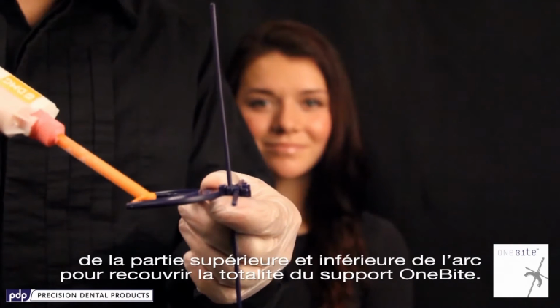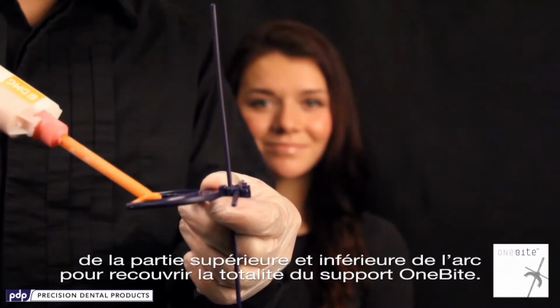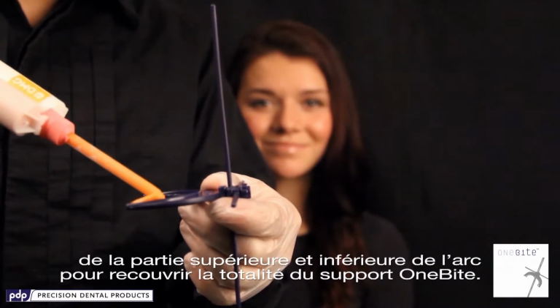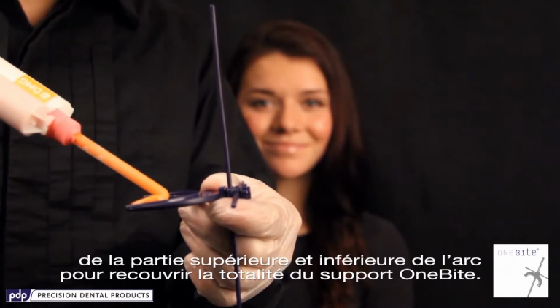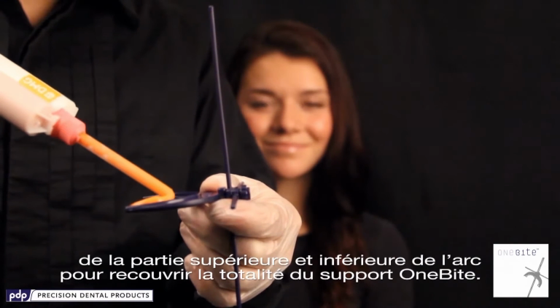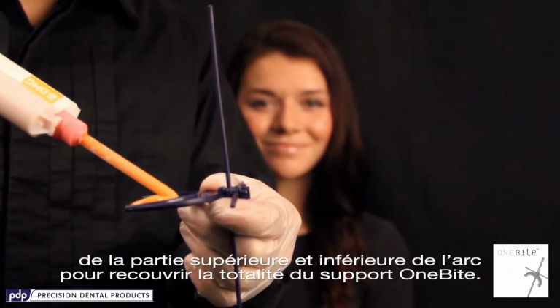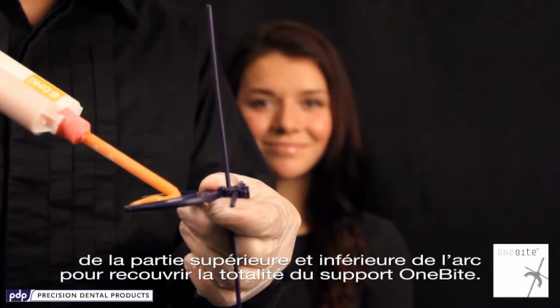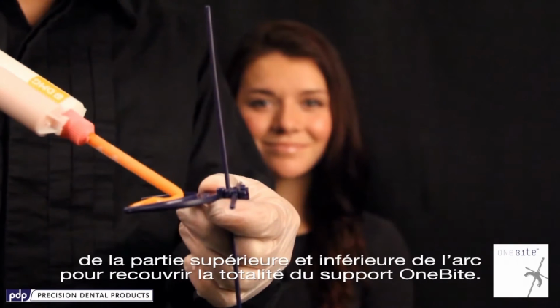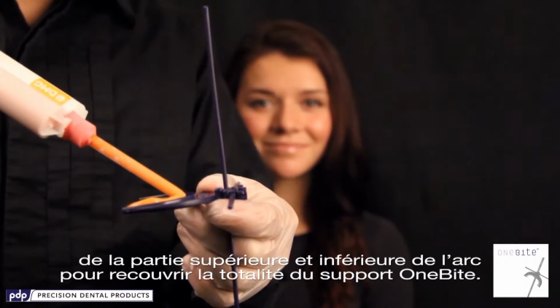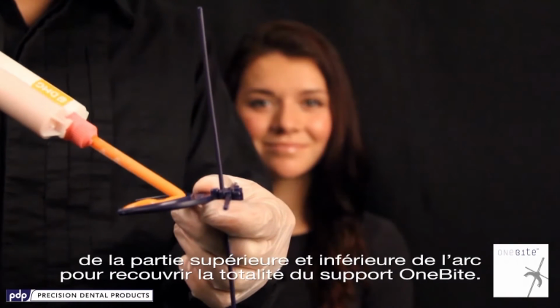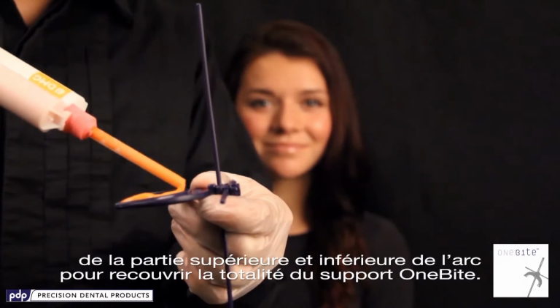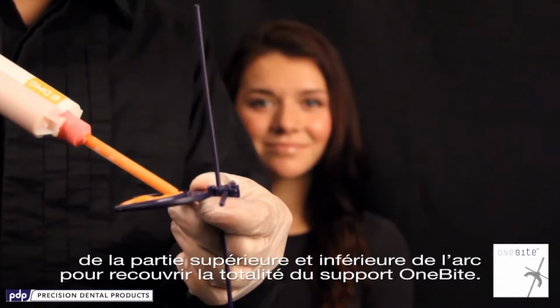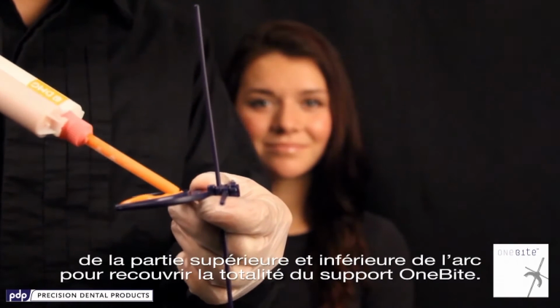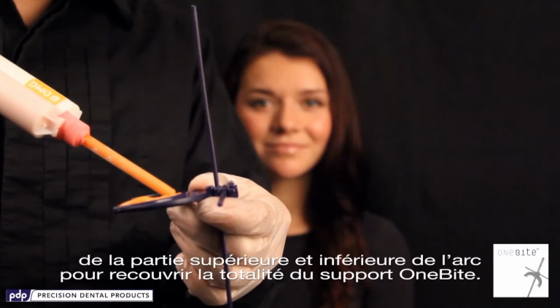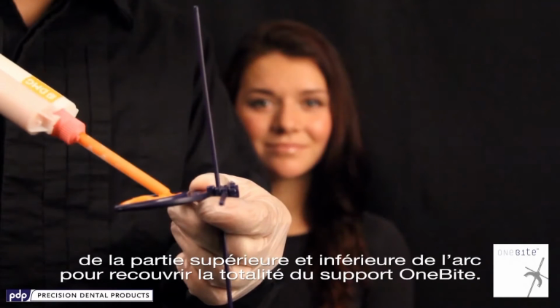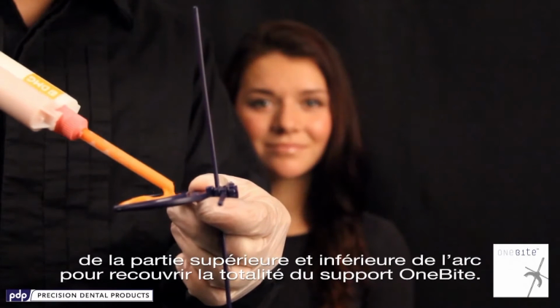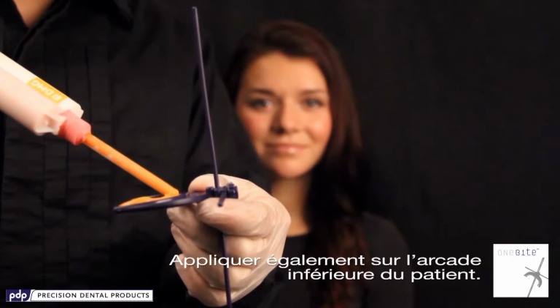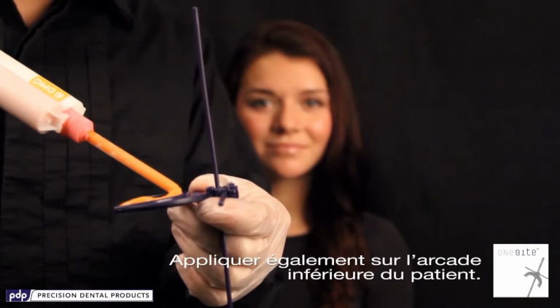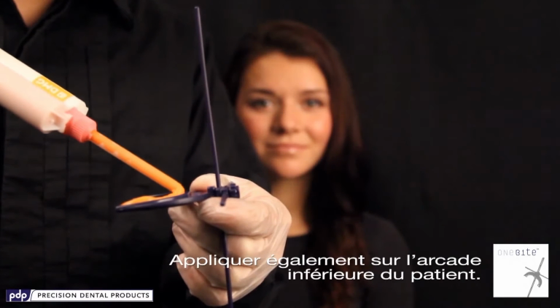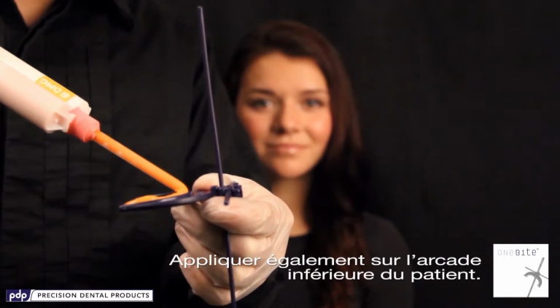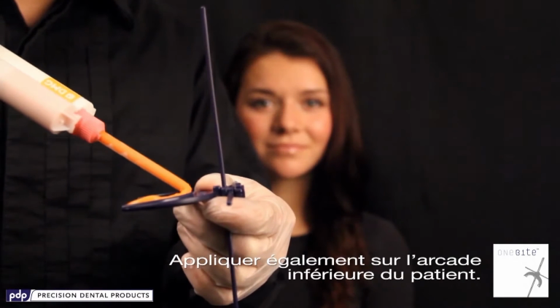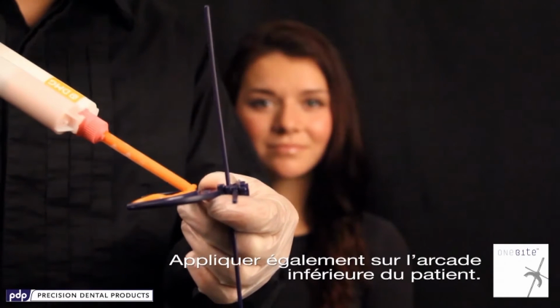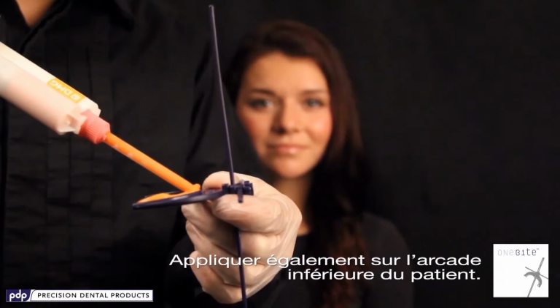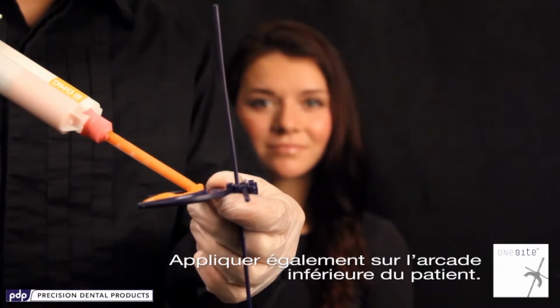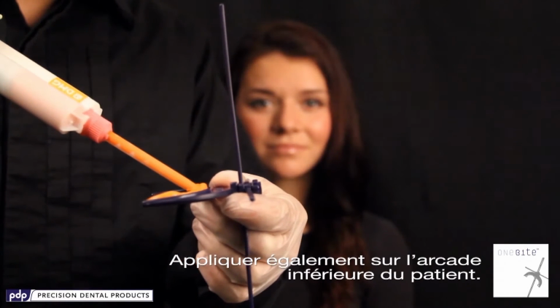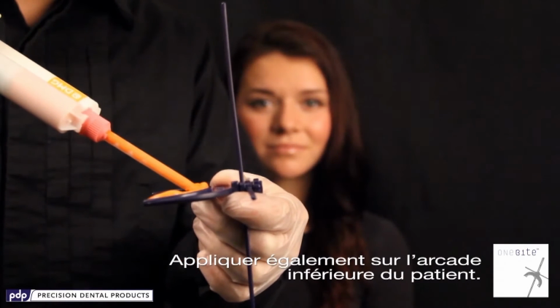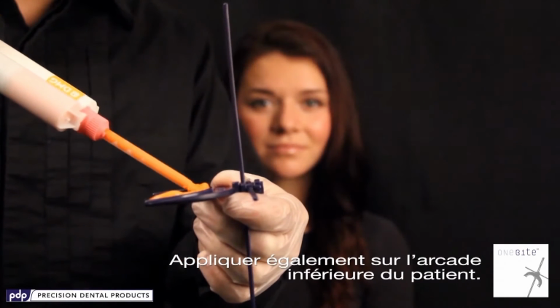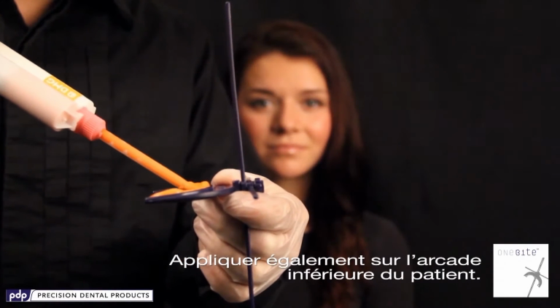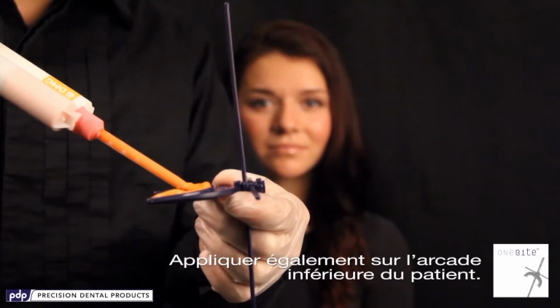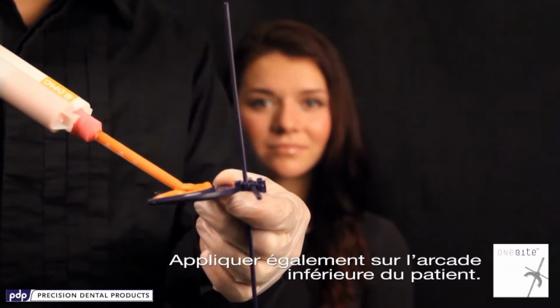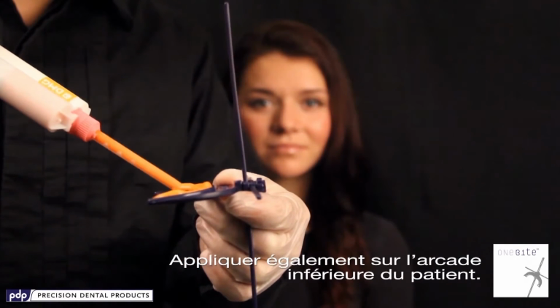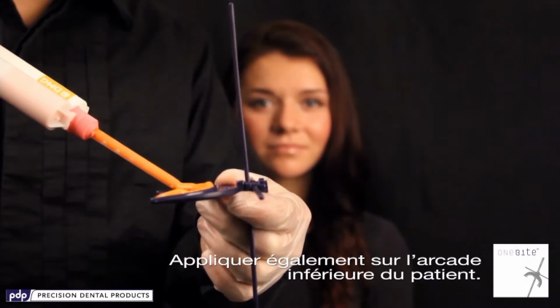Apply bite registration material along the top and bottom to interlock the 1-byte tray, then place it on the lower arch of the patient's mouth.